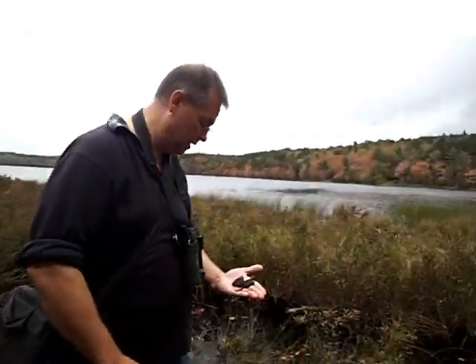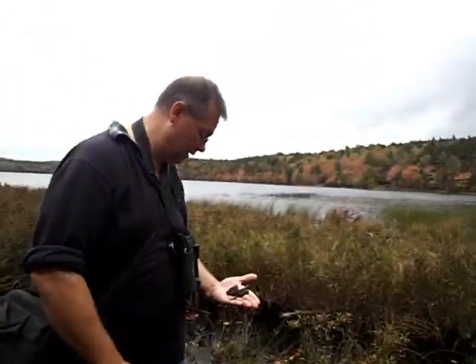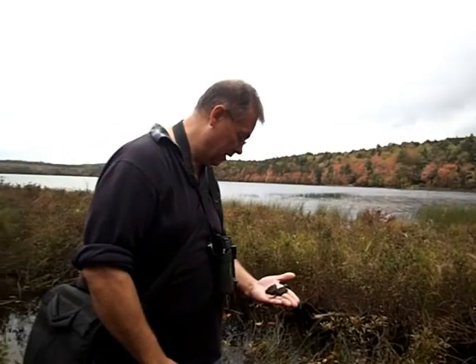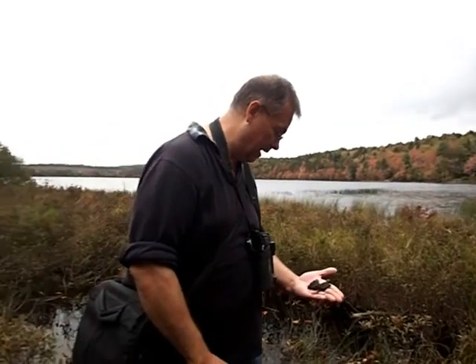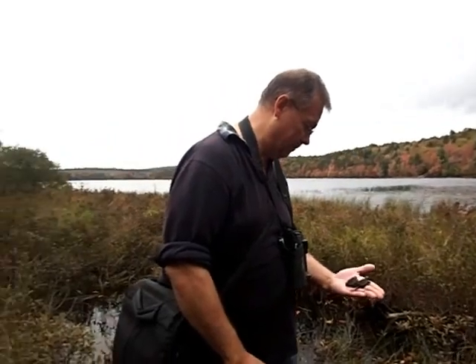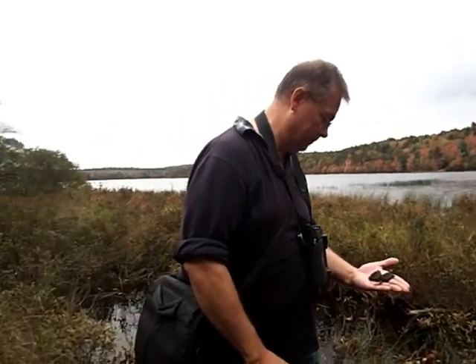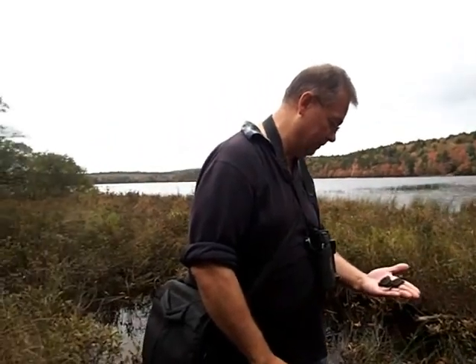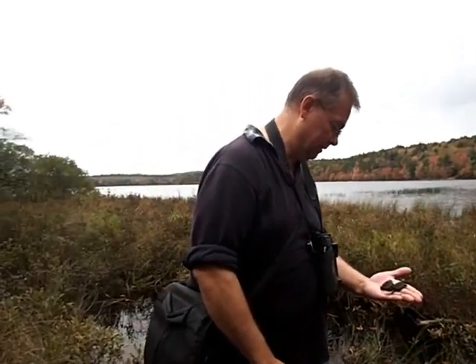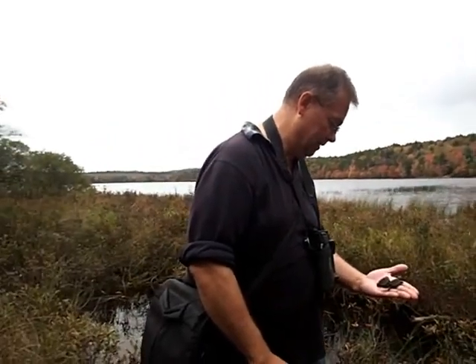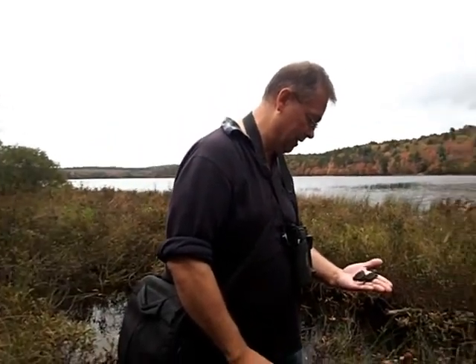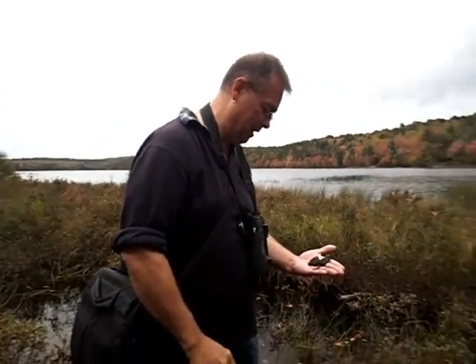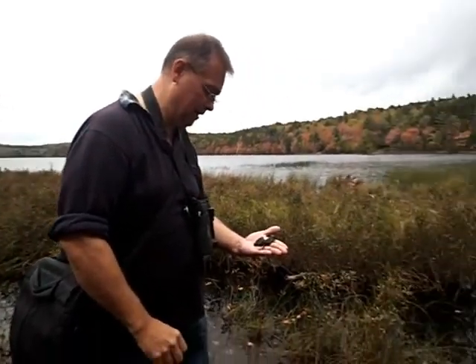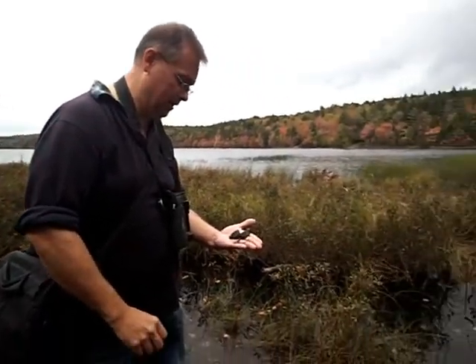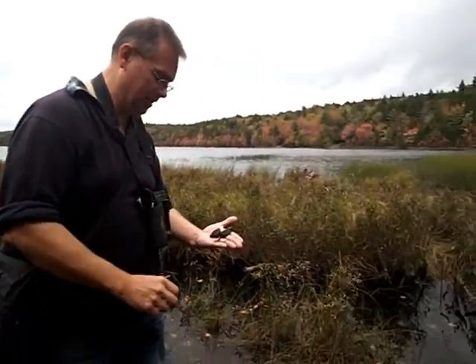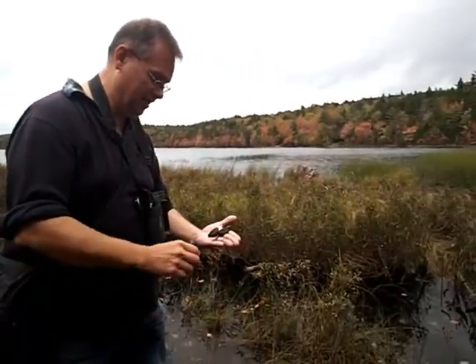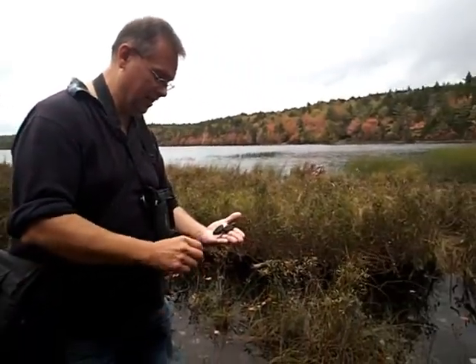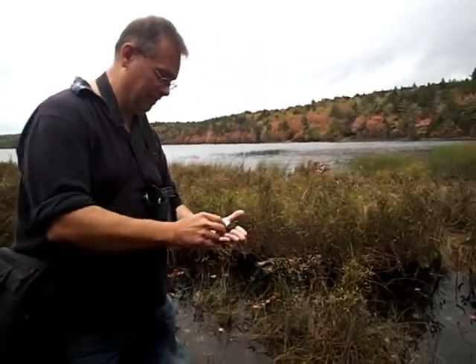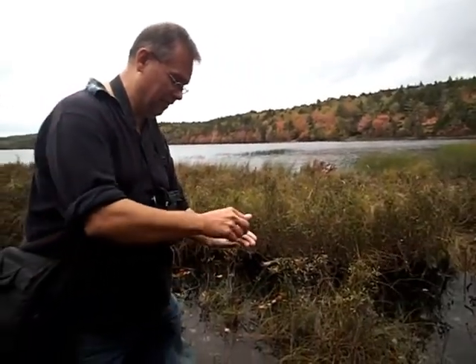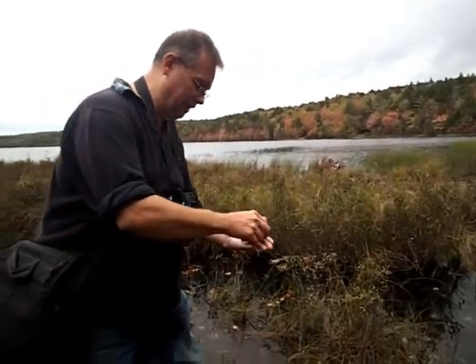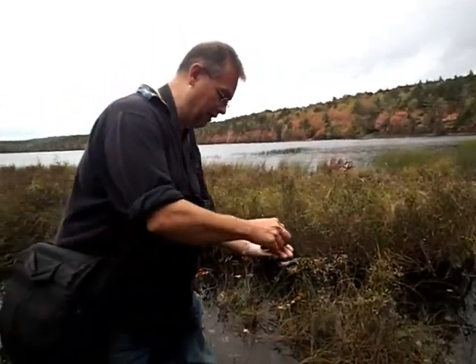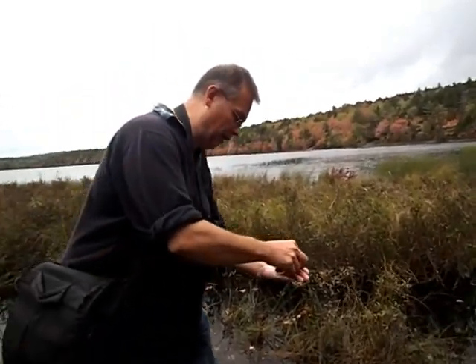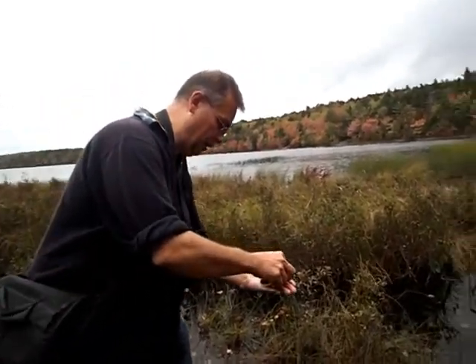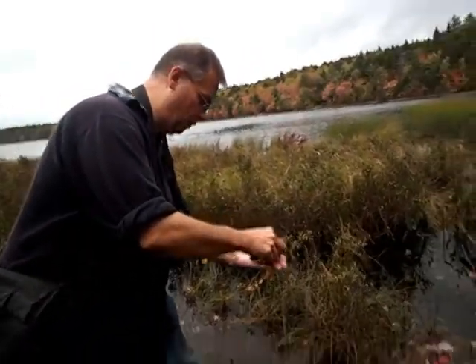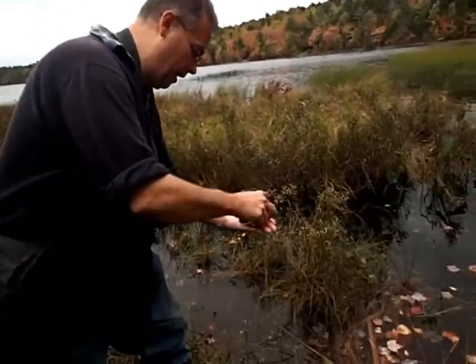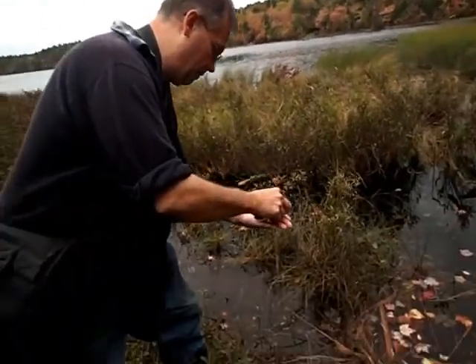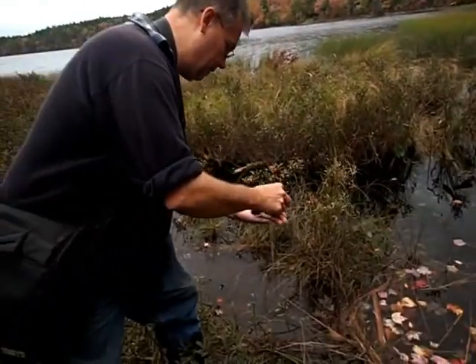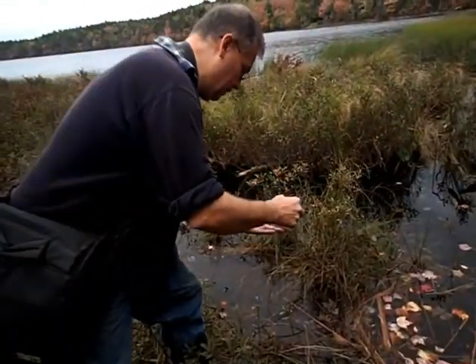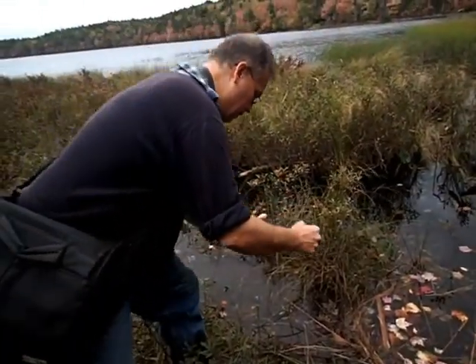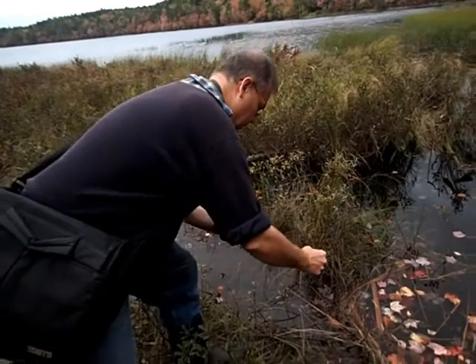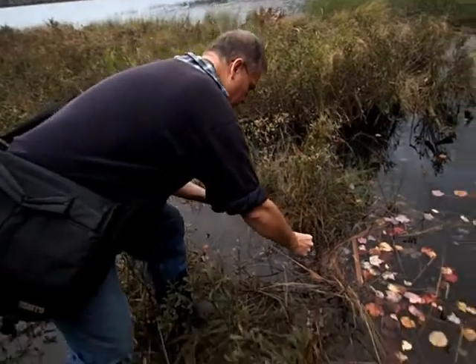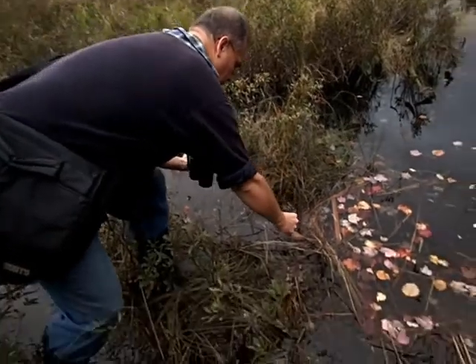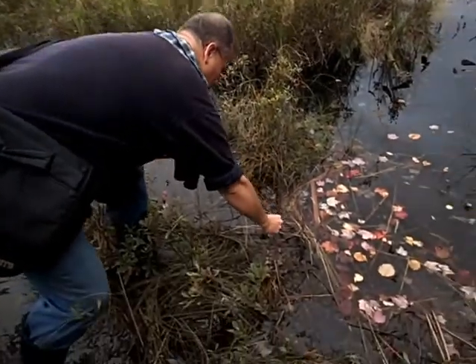Sometimes the large snappers can get little baby ducks — they can come up underneath as the ducks are floating on the surface, but that's very rare, it doesn't happen very often. You can also eat frogs and toads.